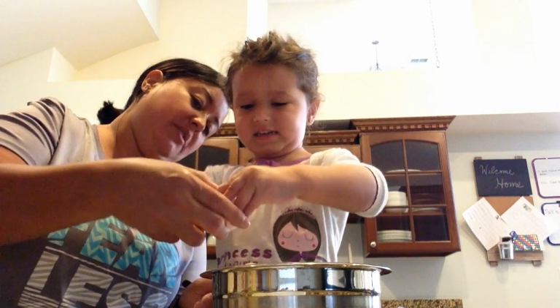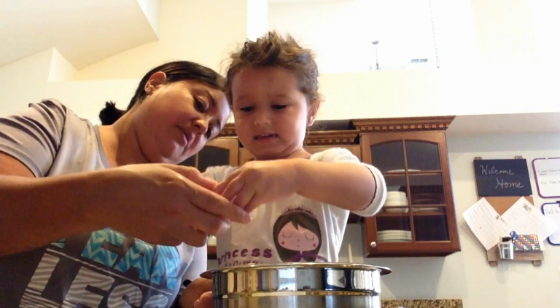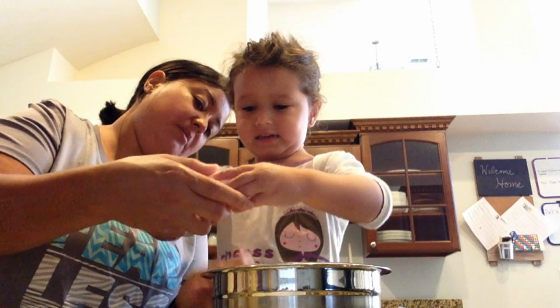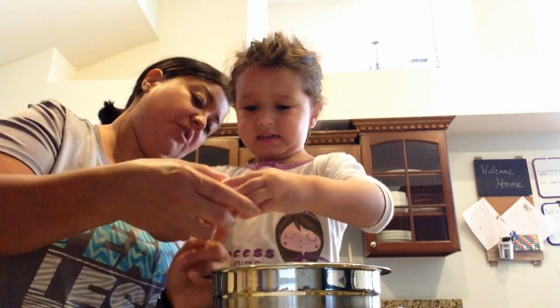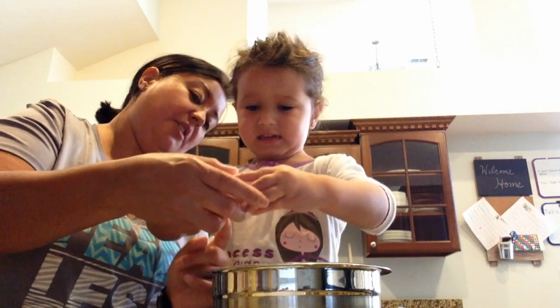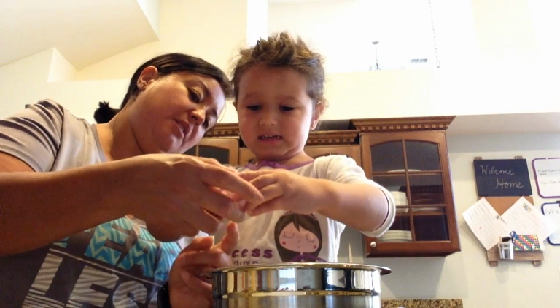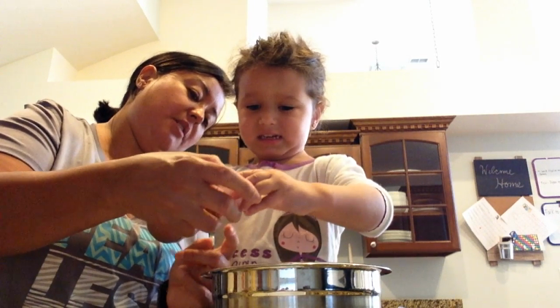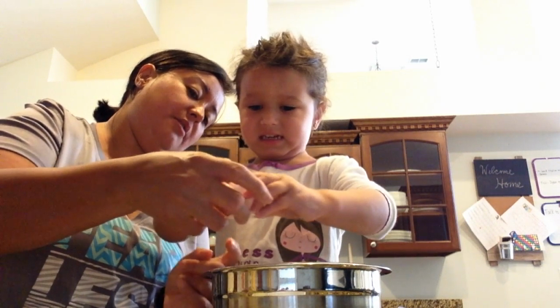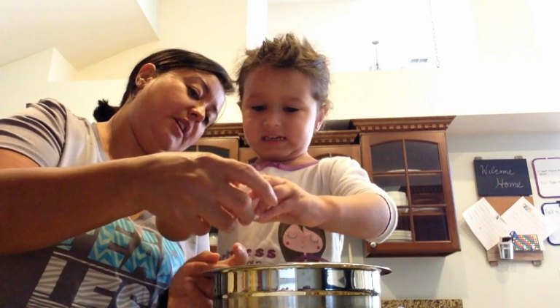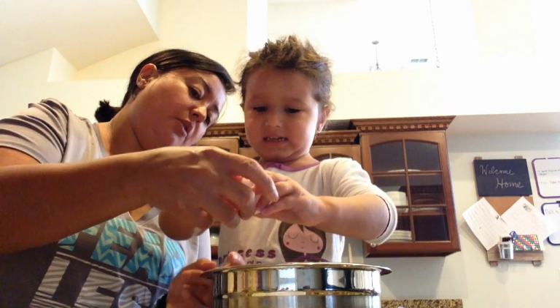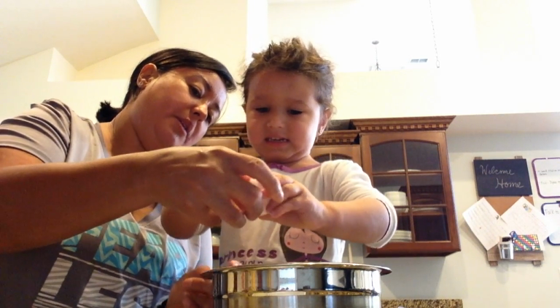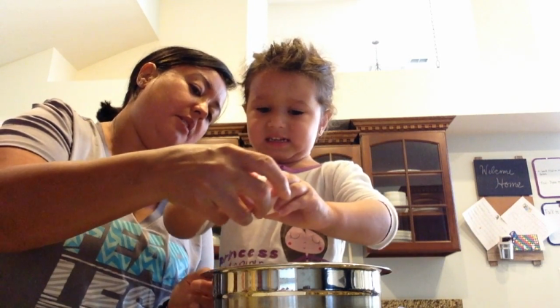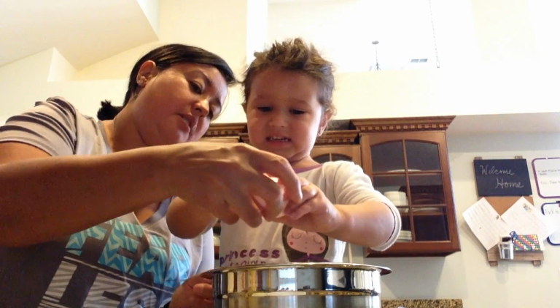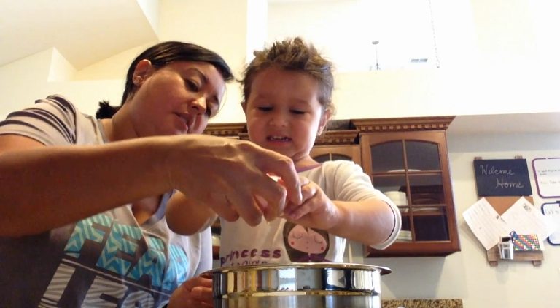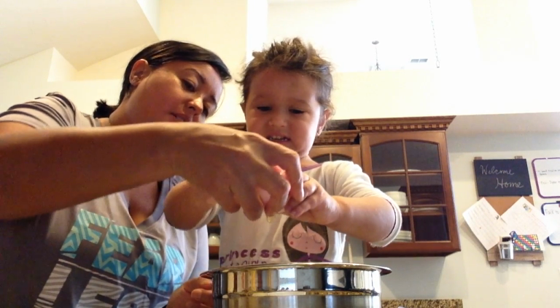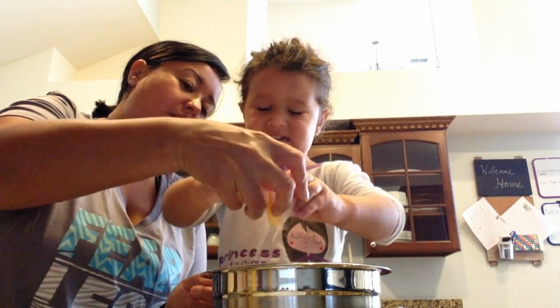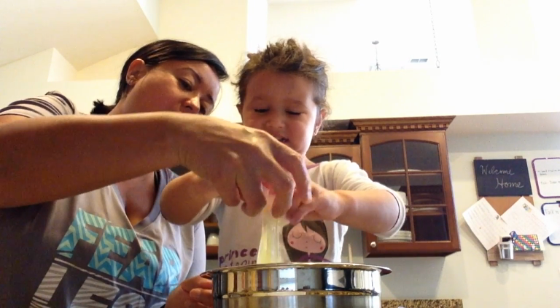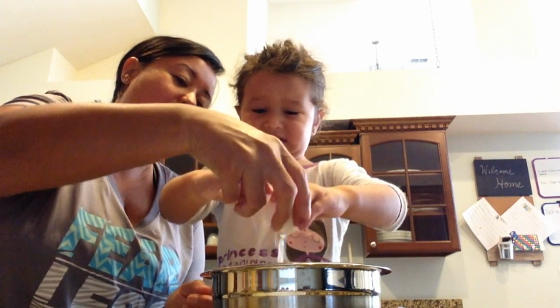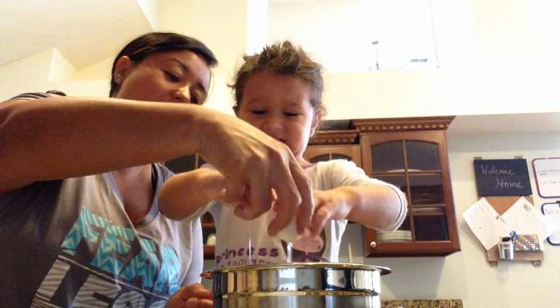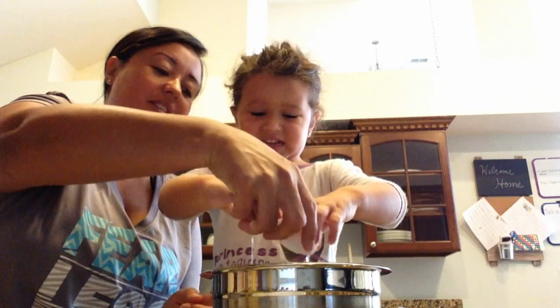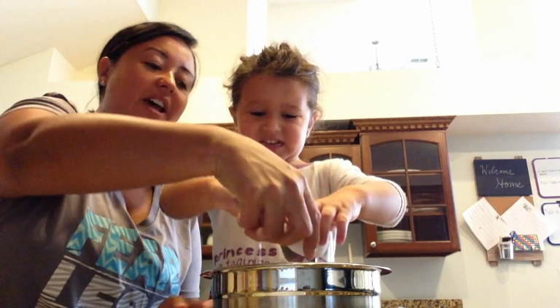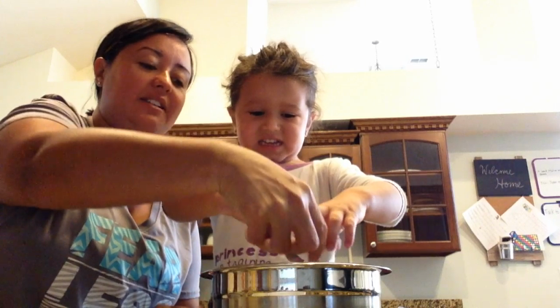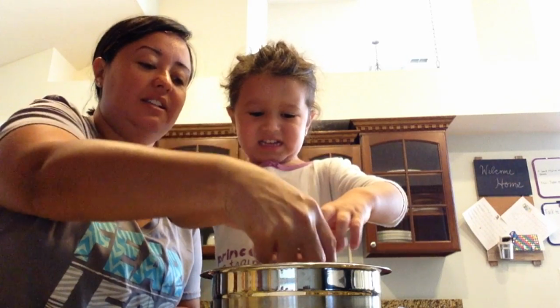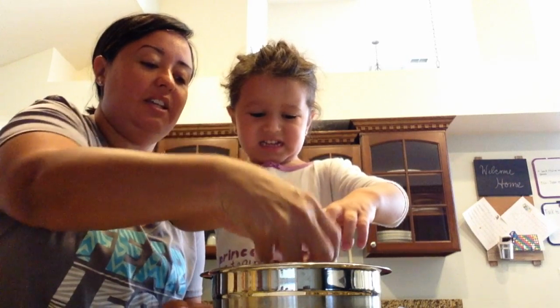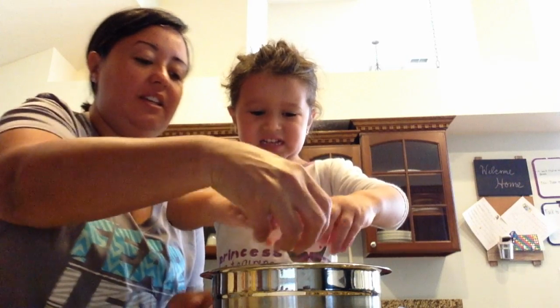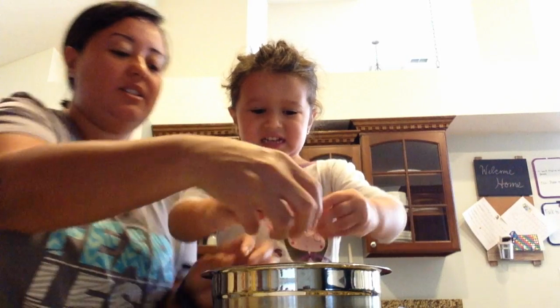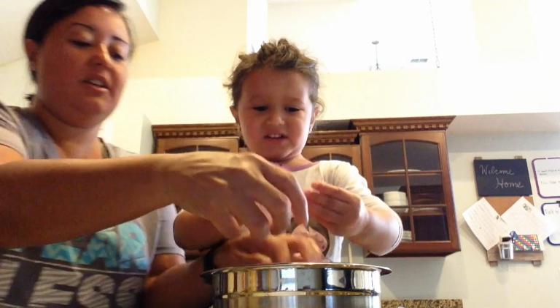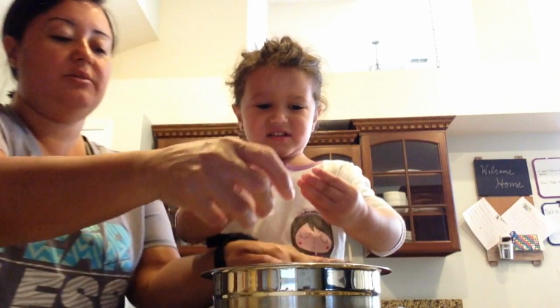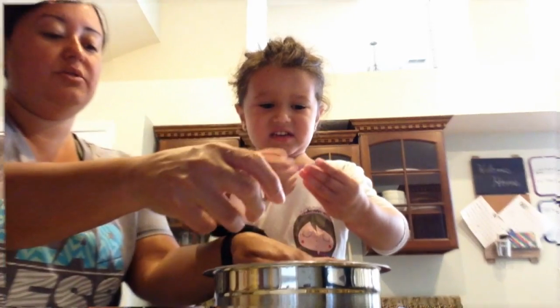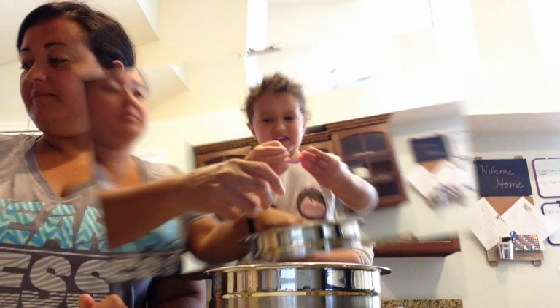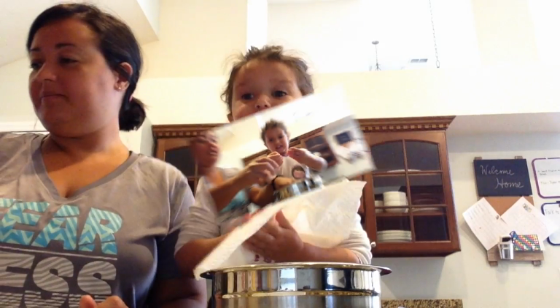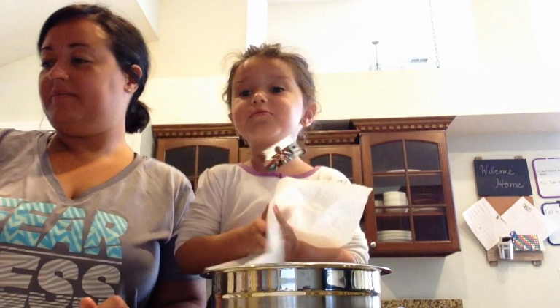We're tapping the egg together. They're delicious. Put your thumb in the middle and open. Yes. Excellent. No, don't drop the shell in.